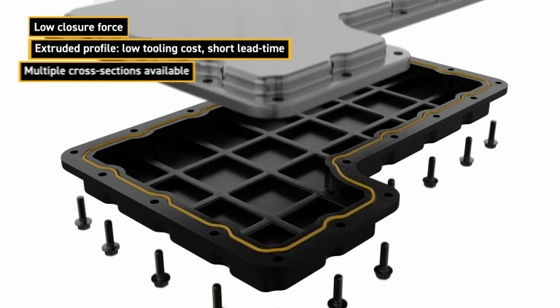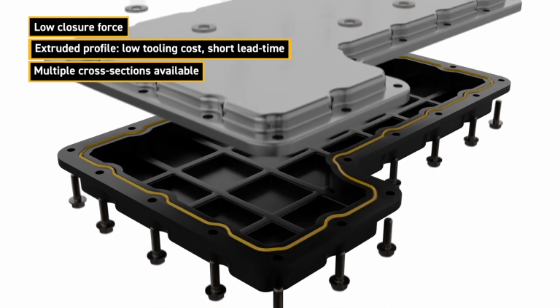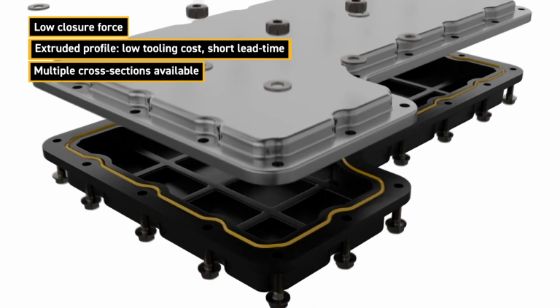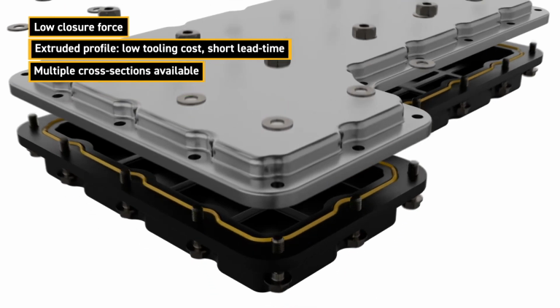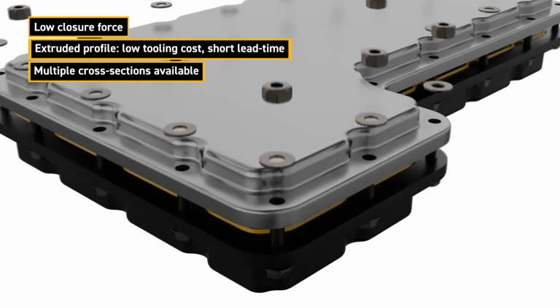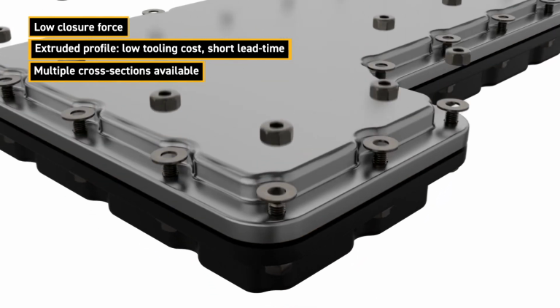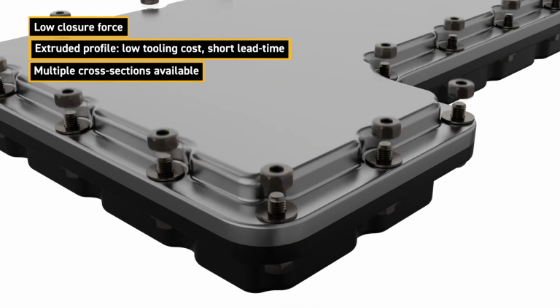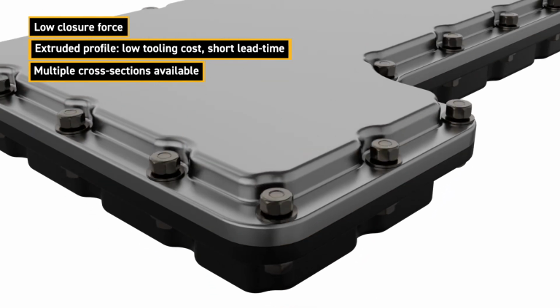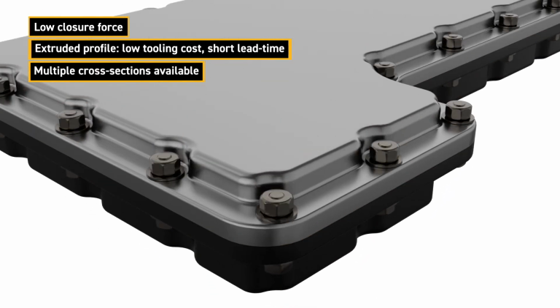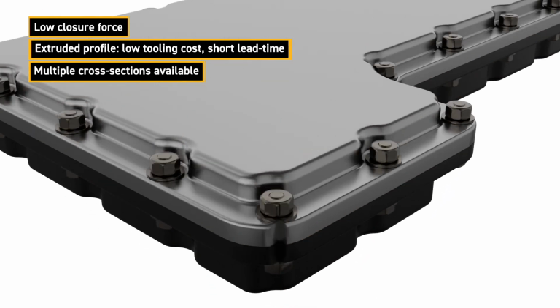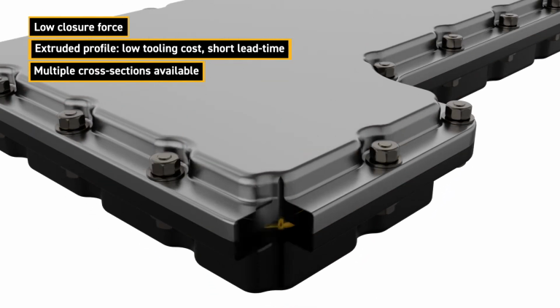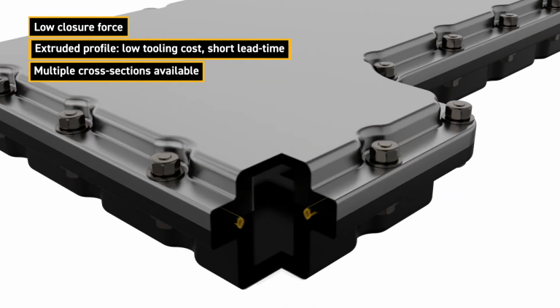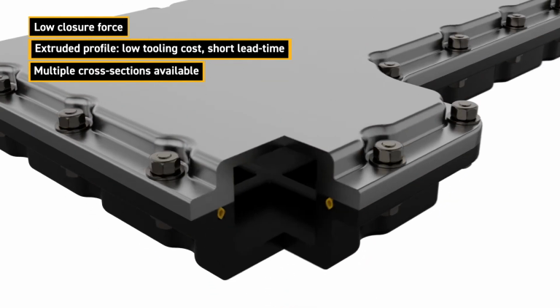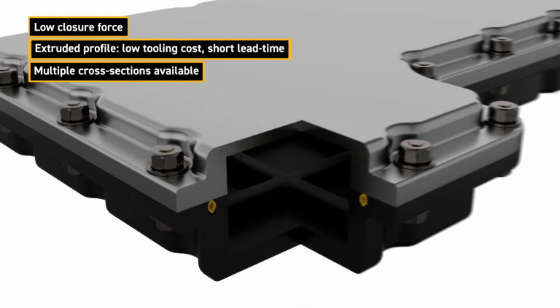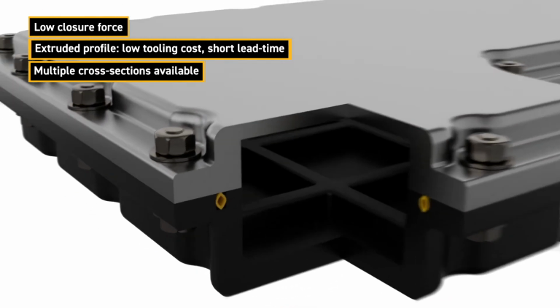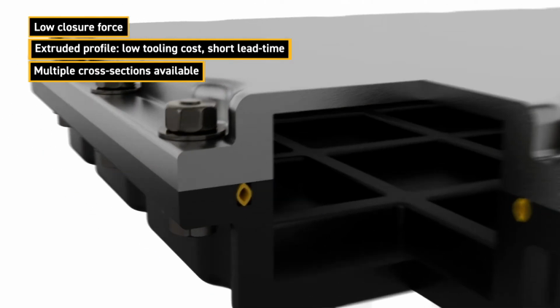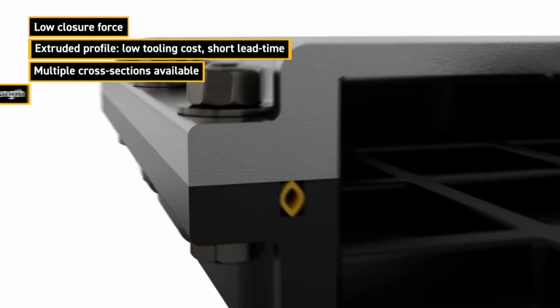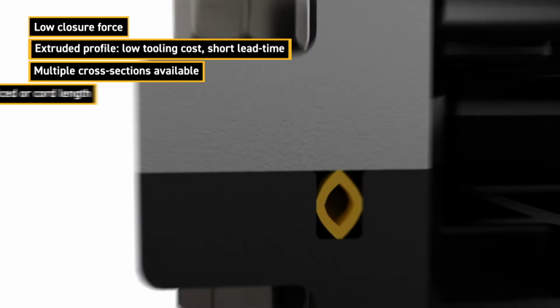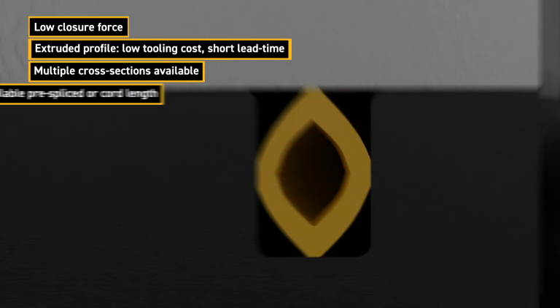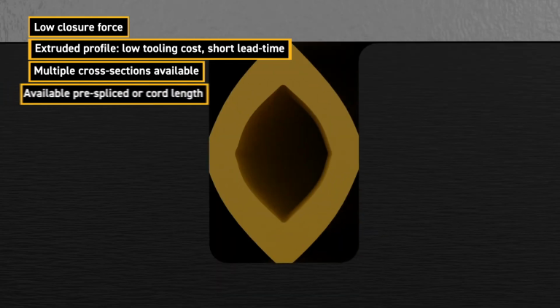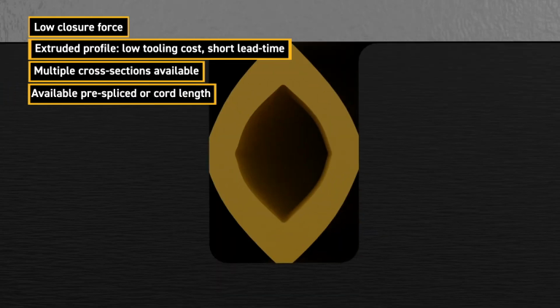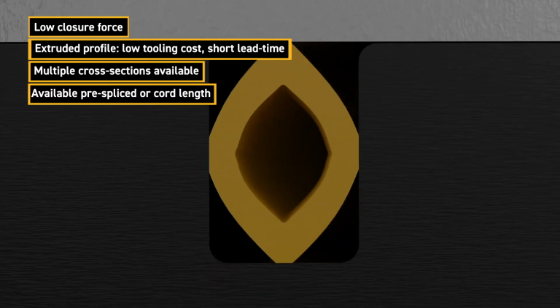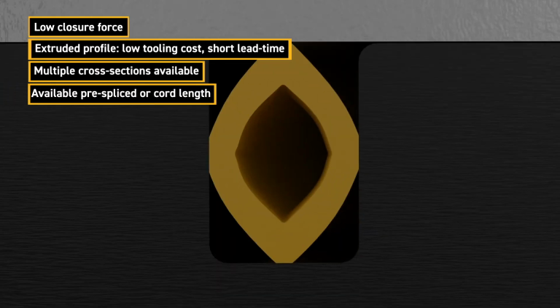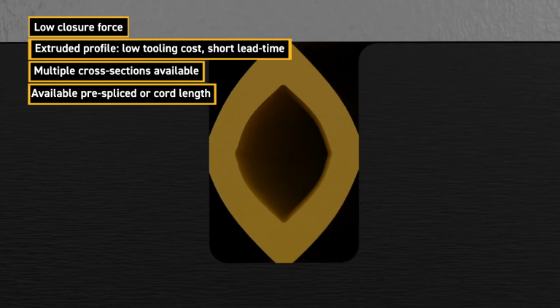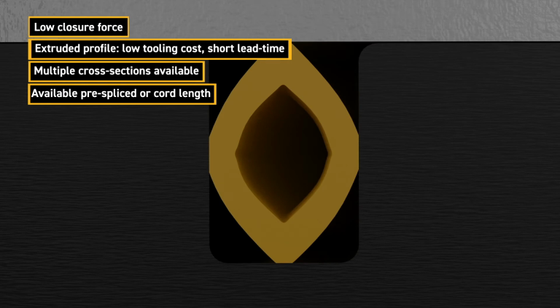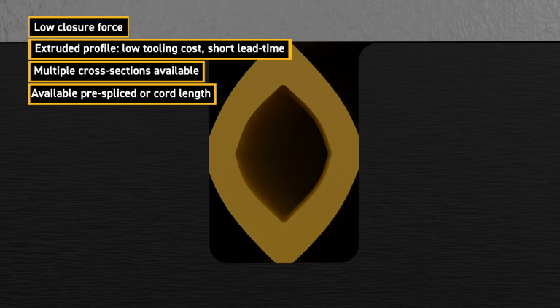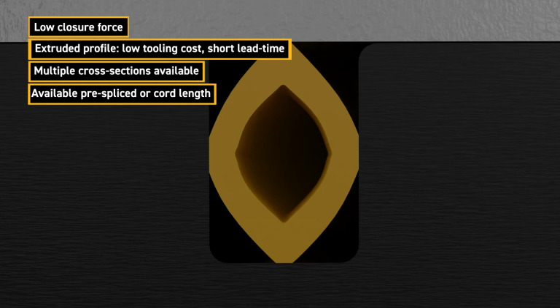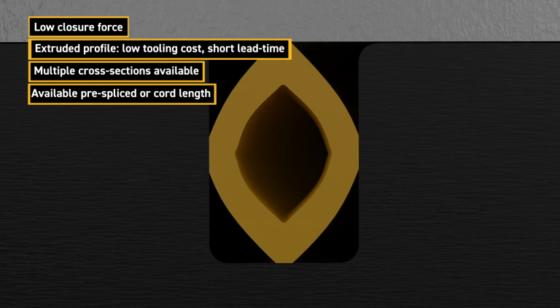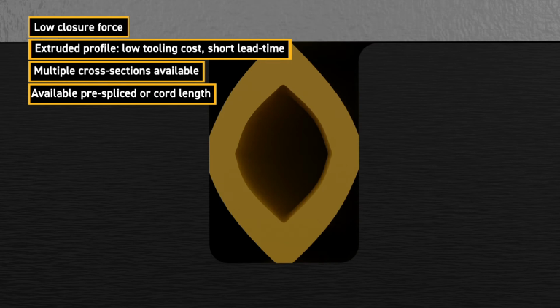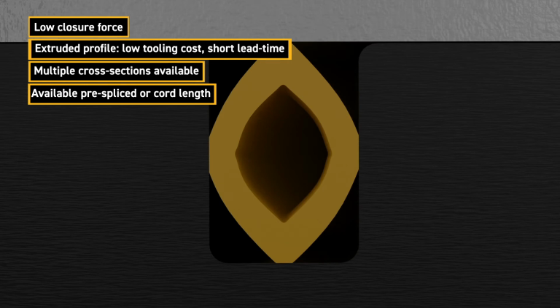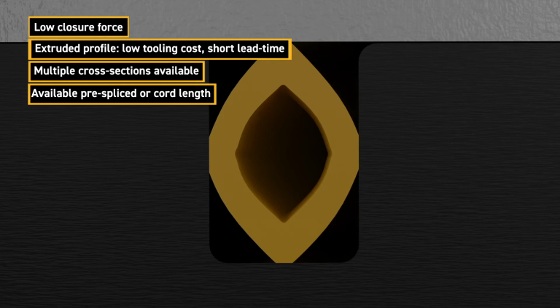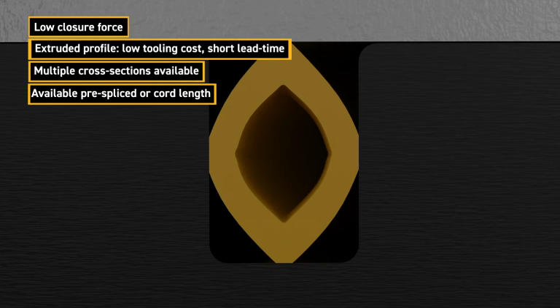Multiple cross-sections are available, some with retention features, and can be provided pre-spliced or as cord length.